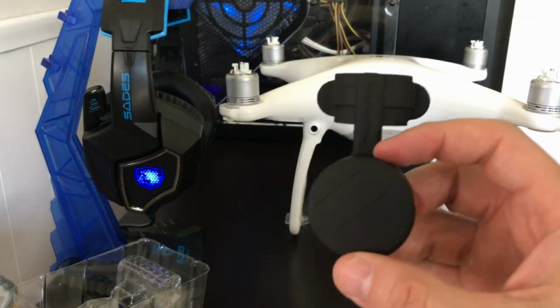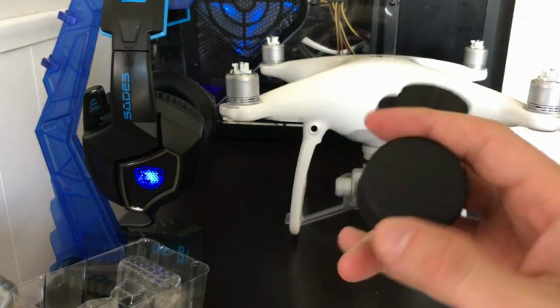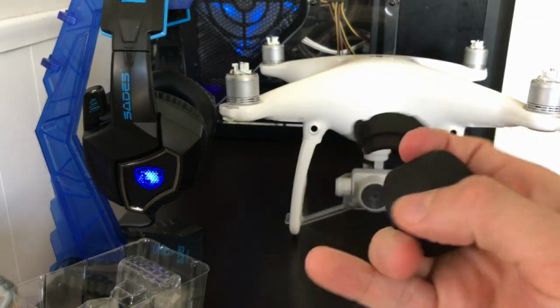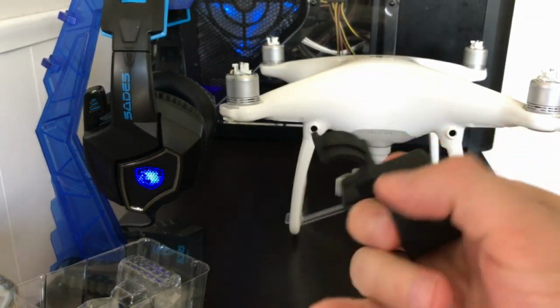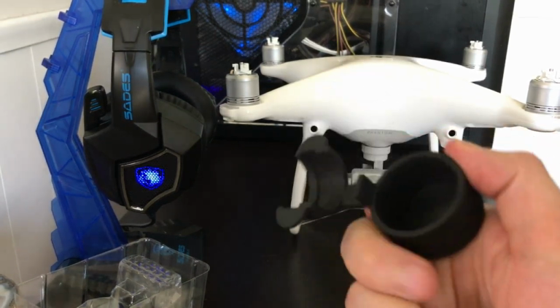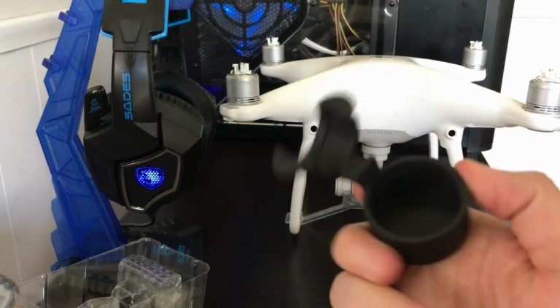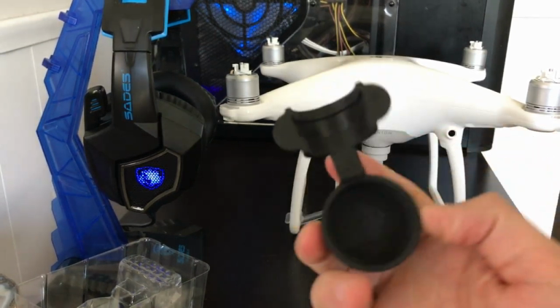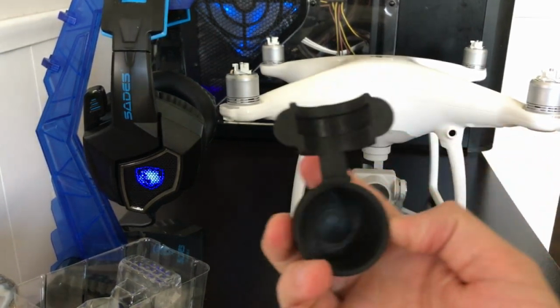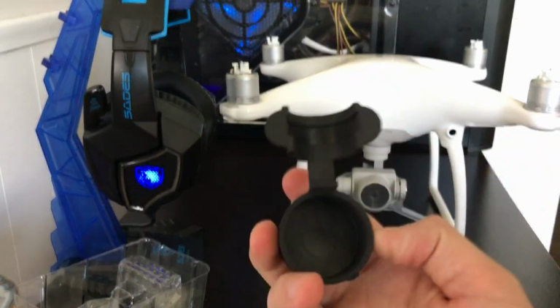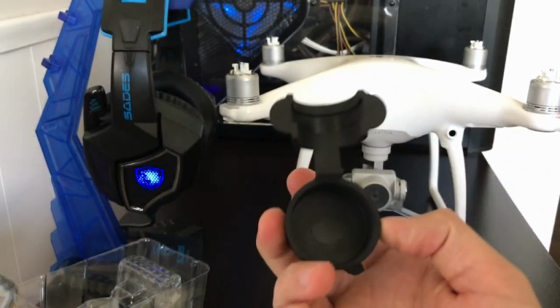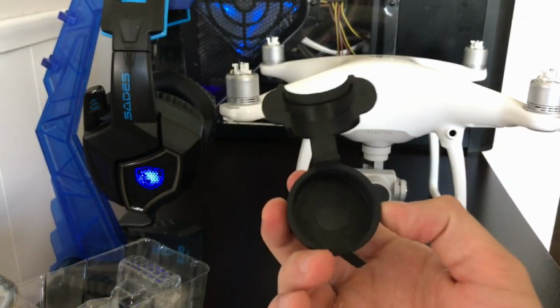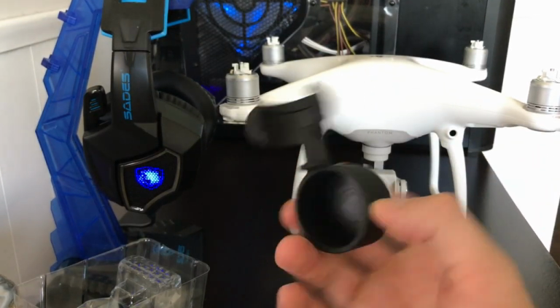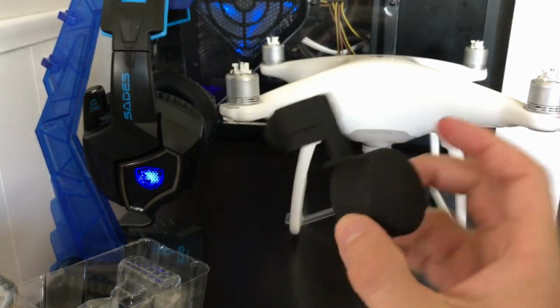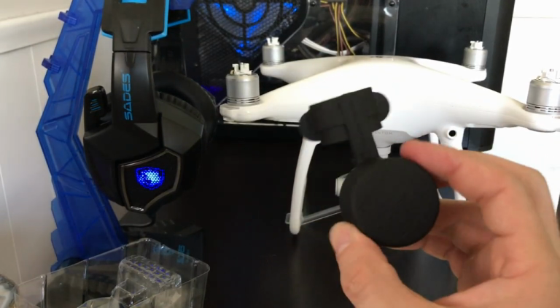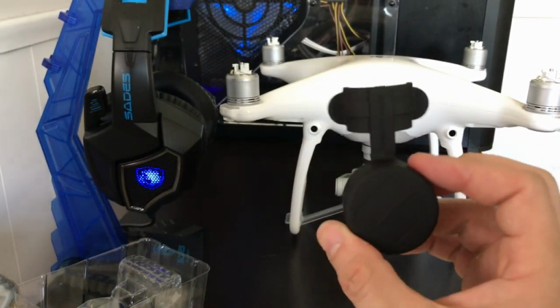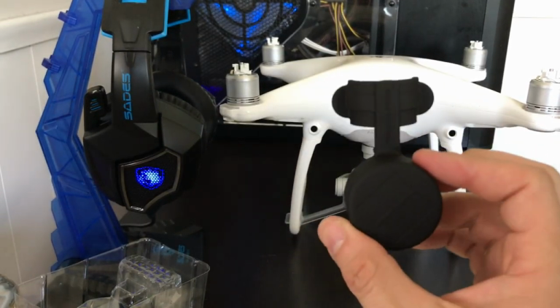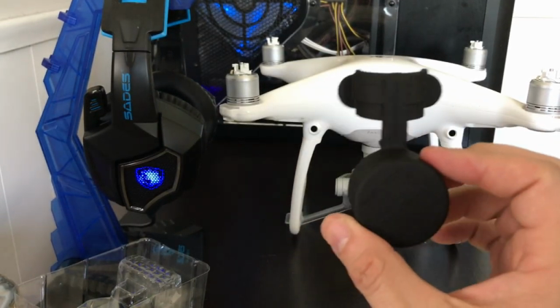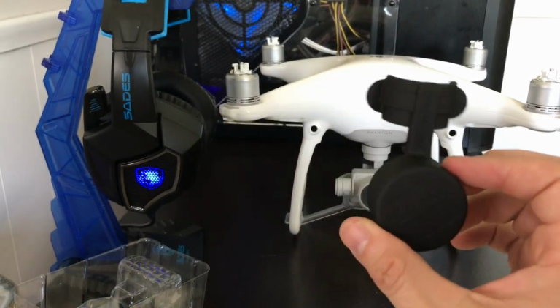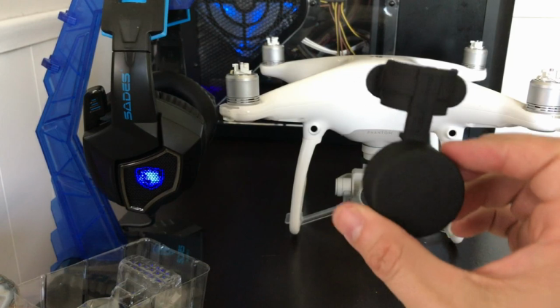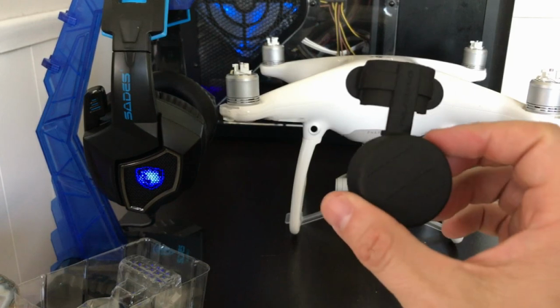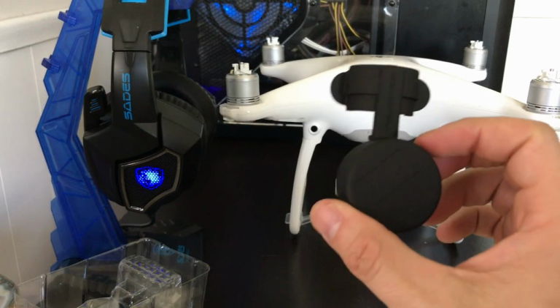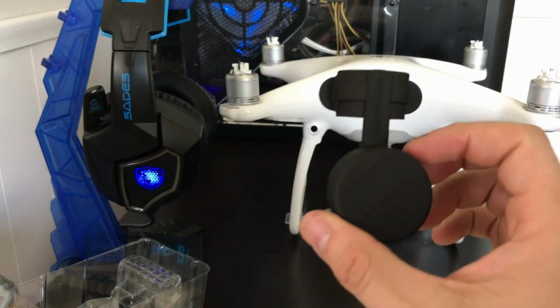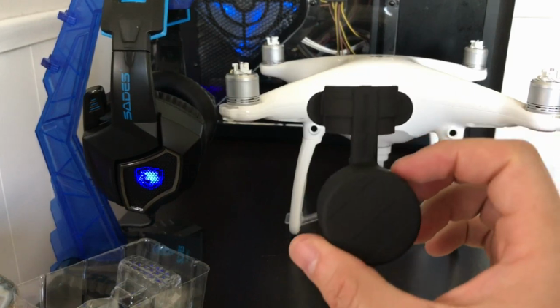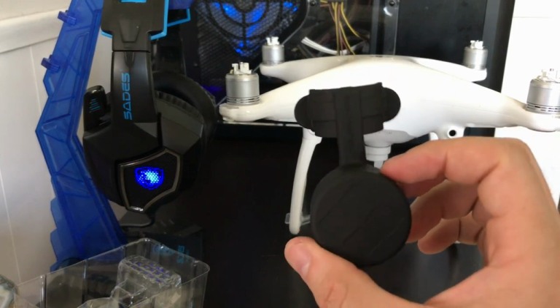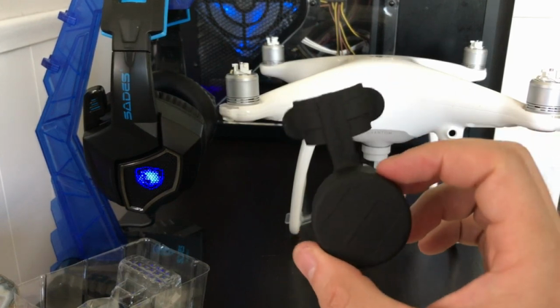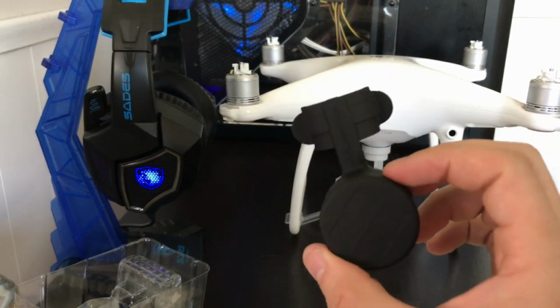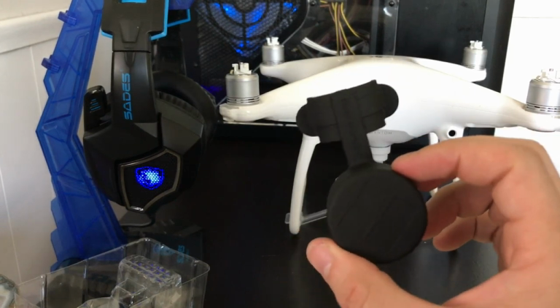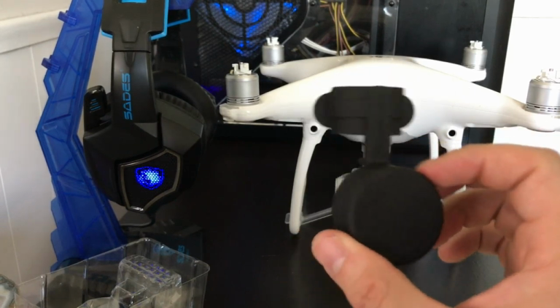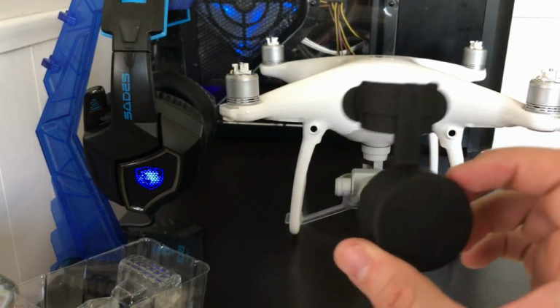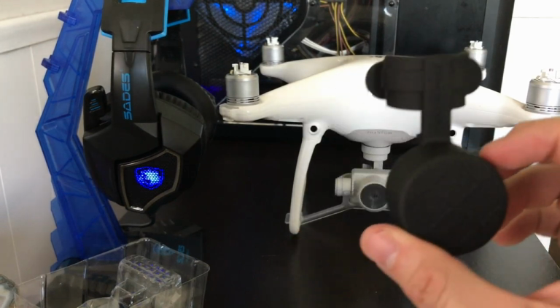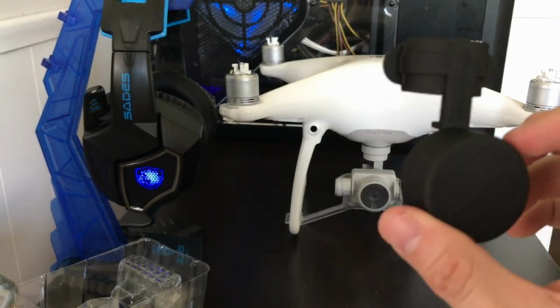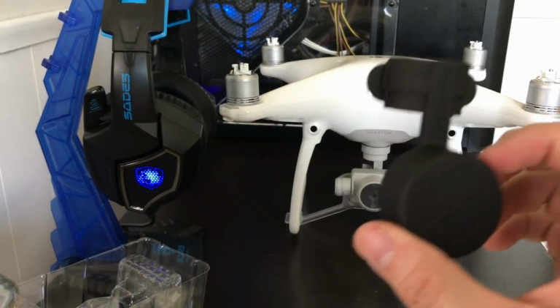That's what it is — it's a gimbal lock slash lens cover. Let's go ahead and put it on and see what it looks like.